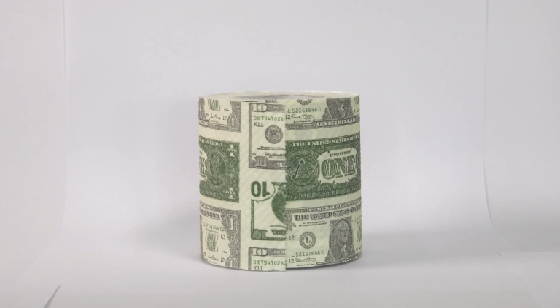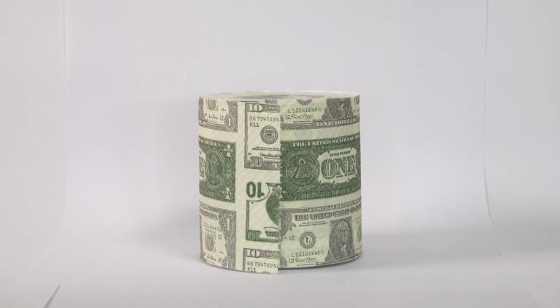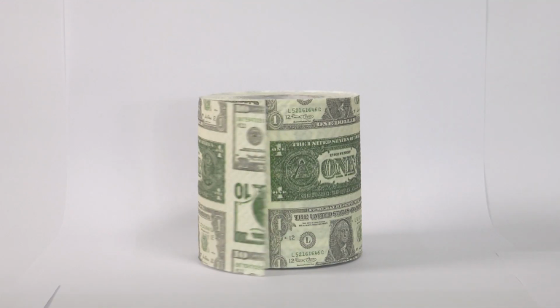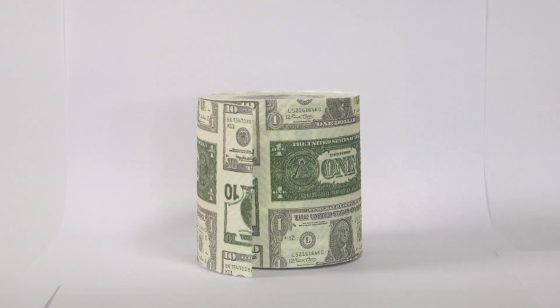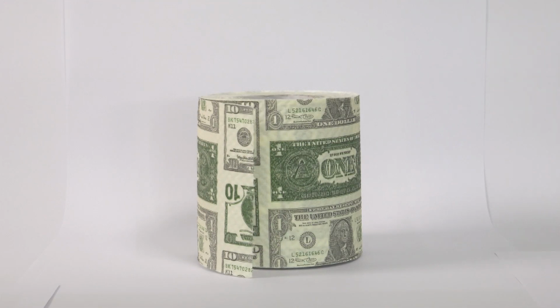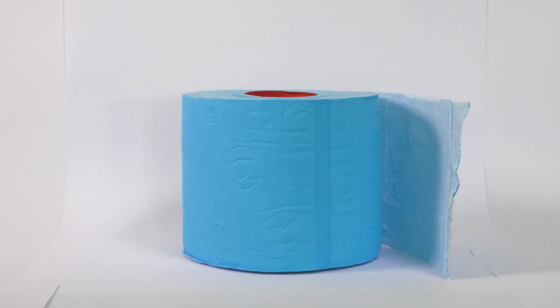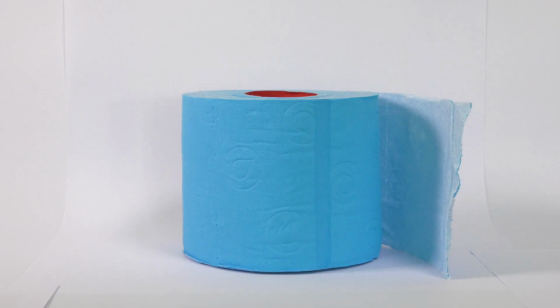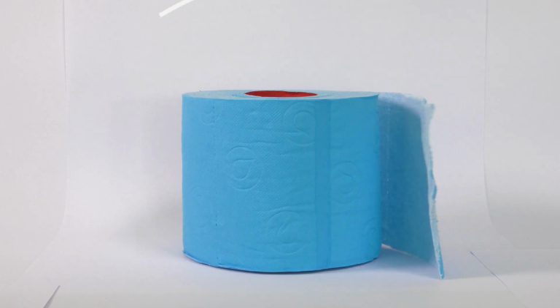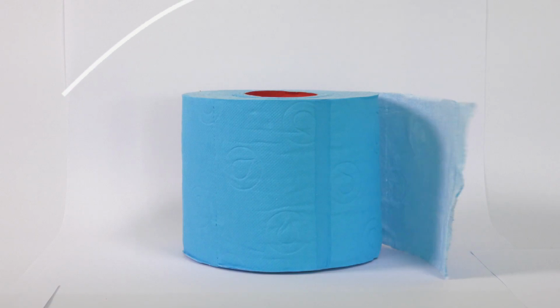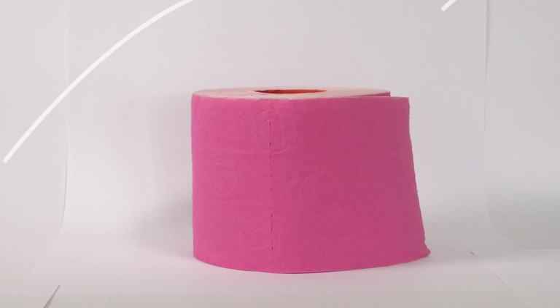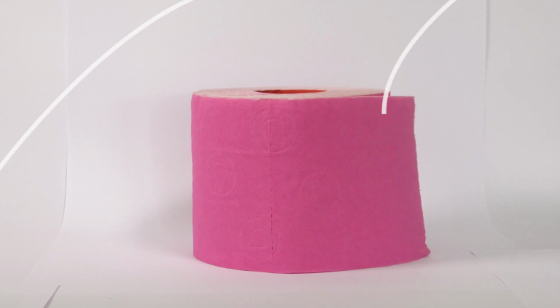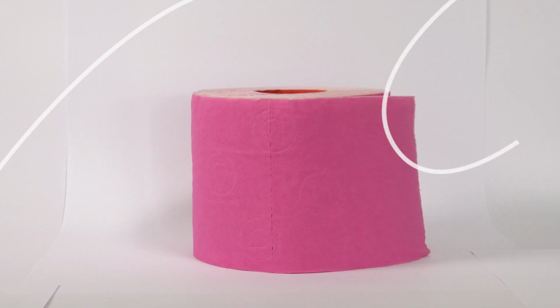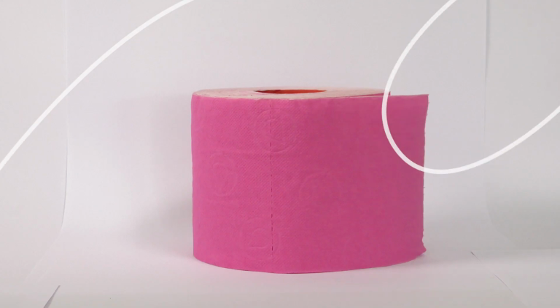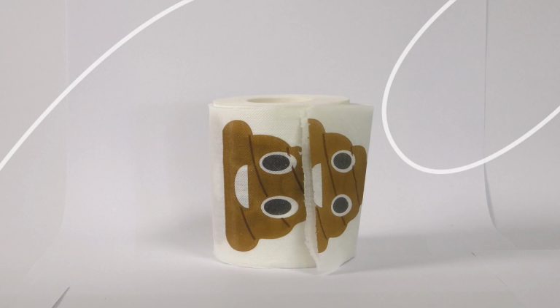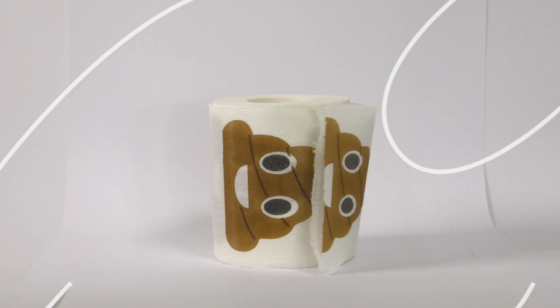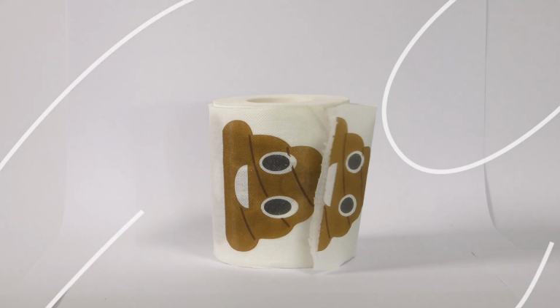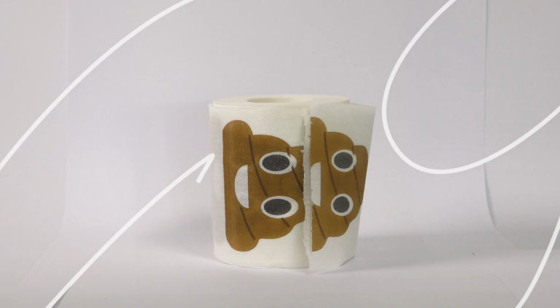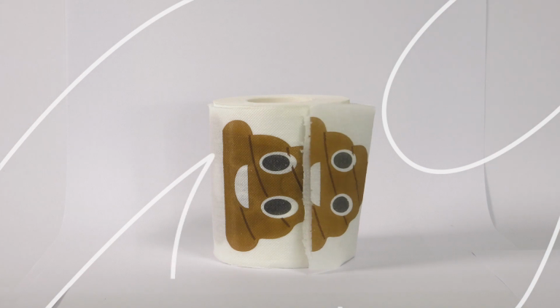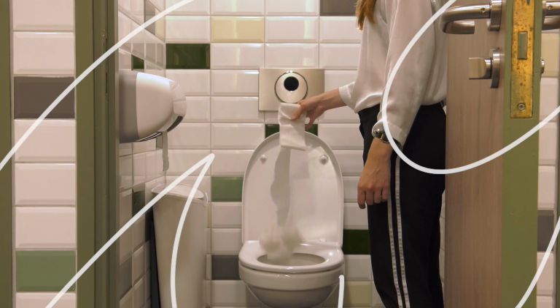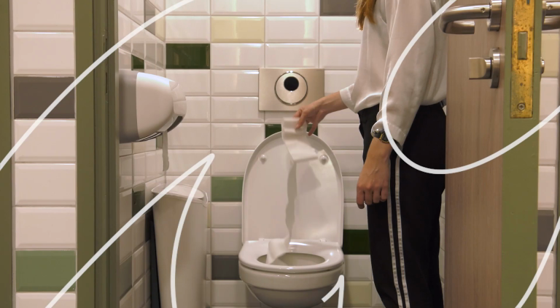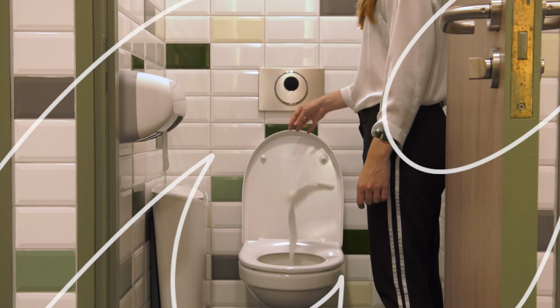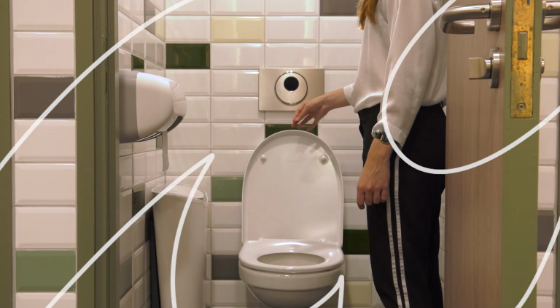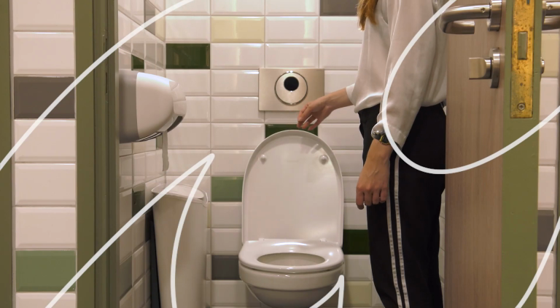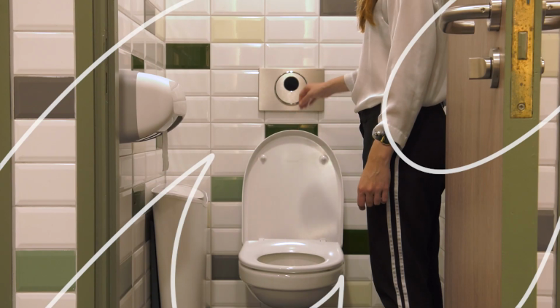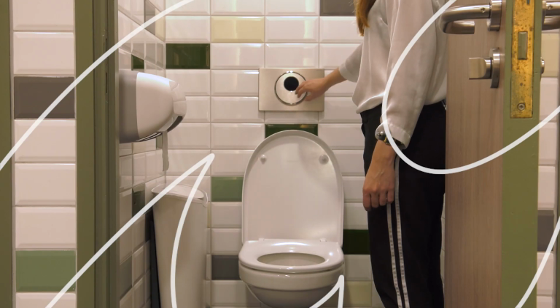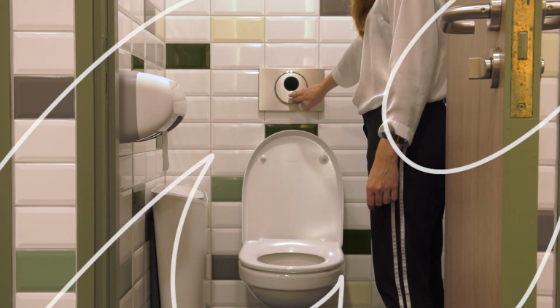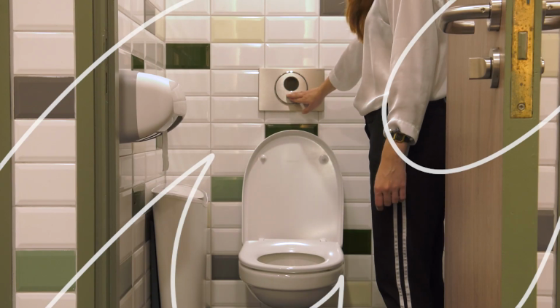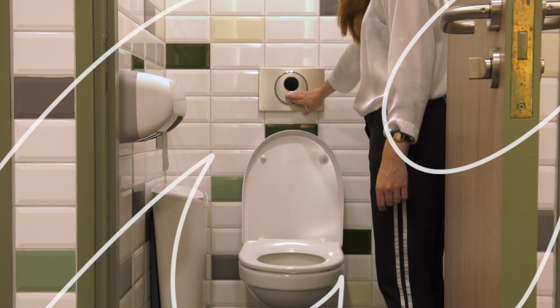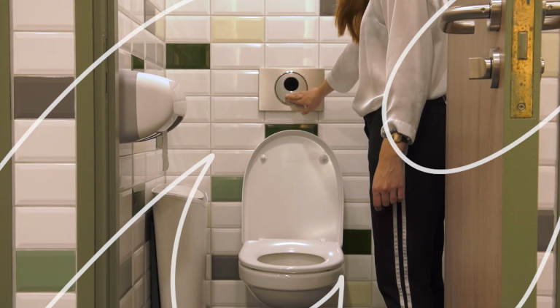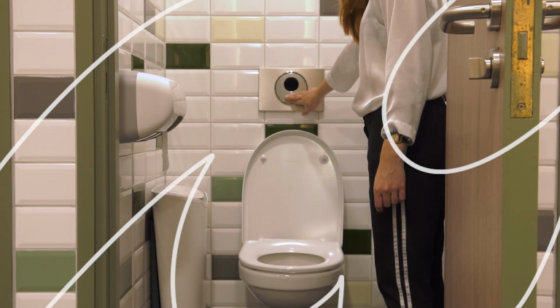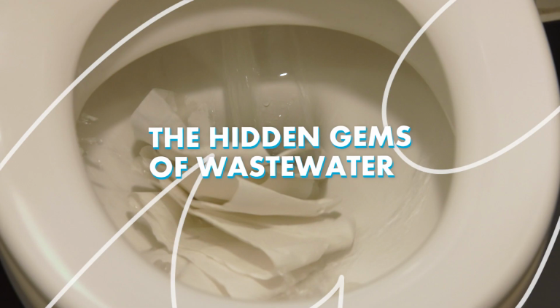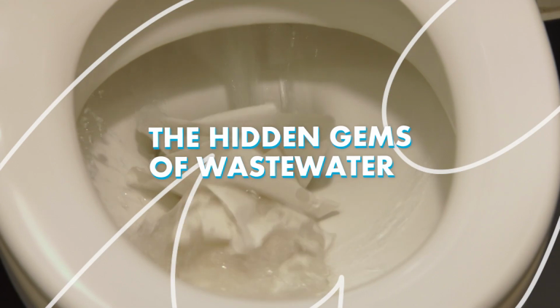Toilet paper — we use it every day and we often take it for granted, but what happens to it after we flush?